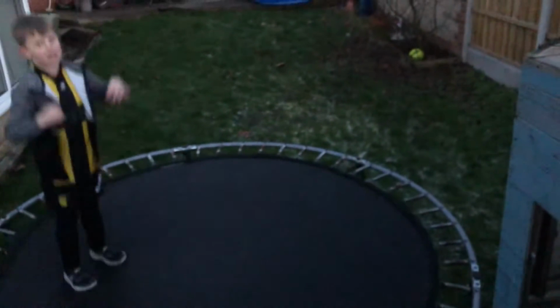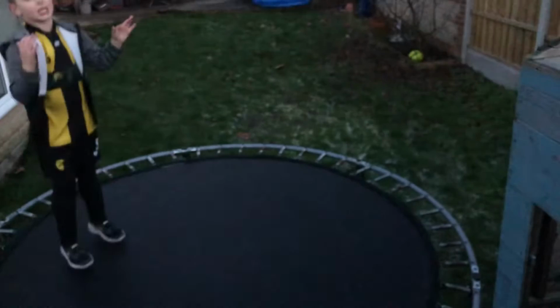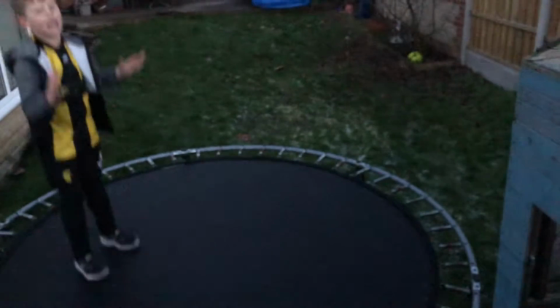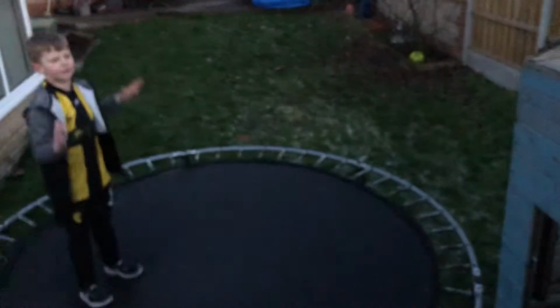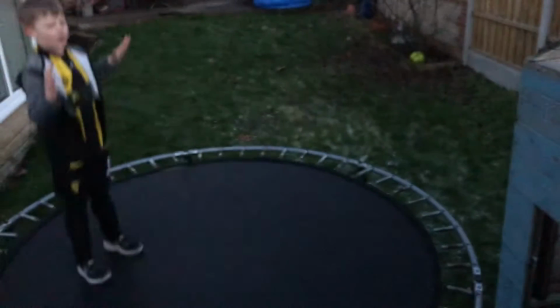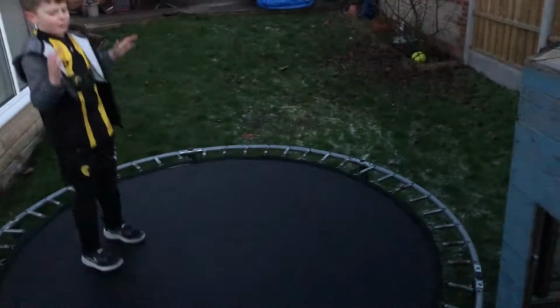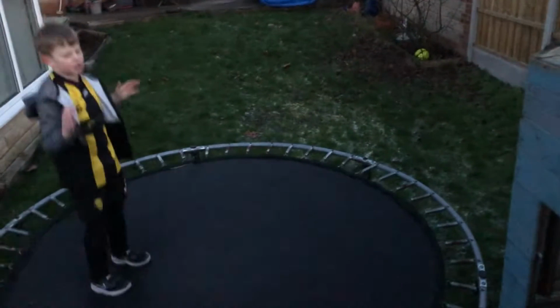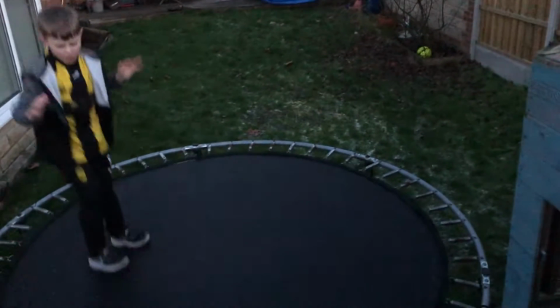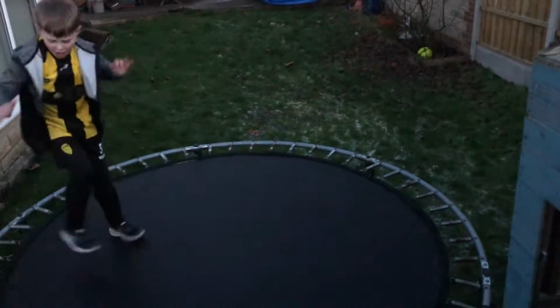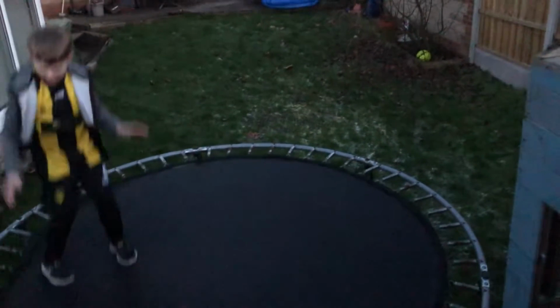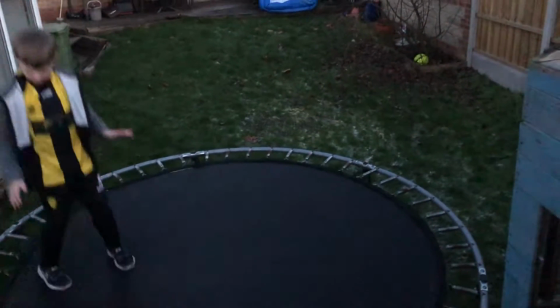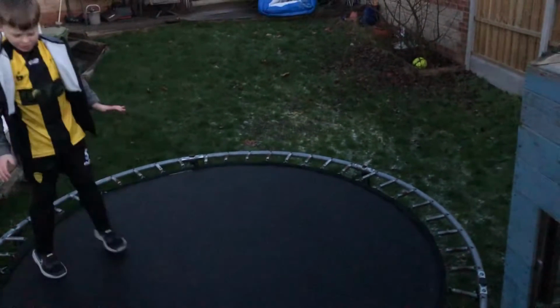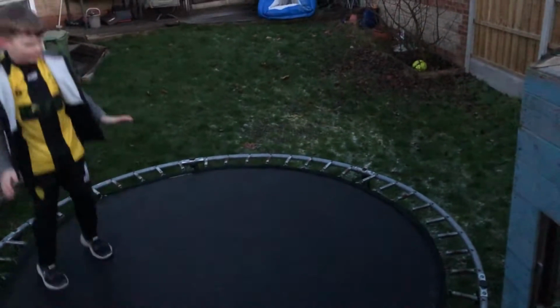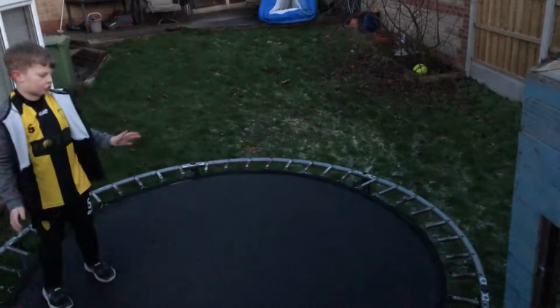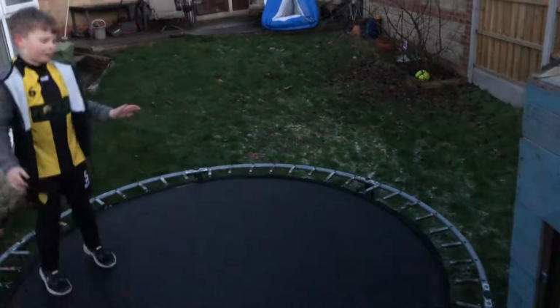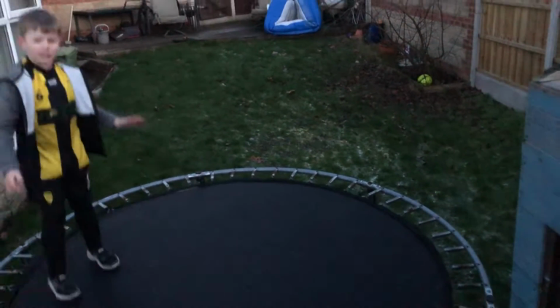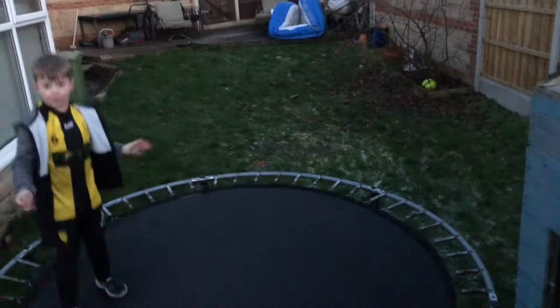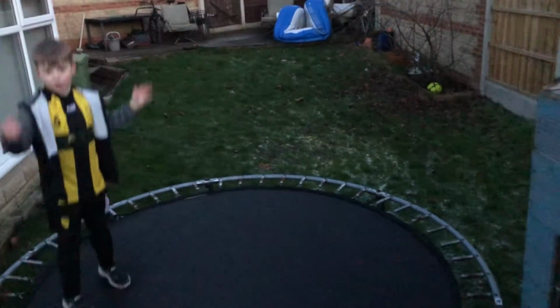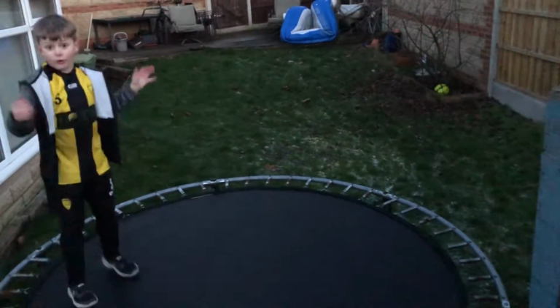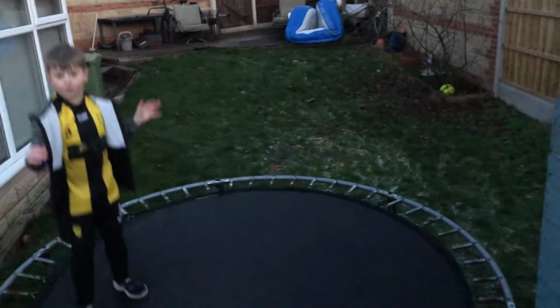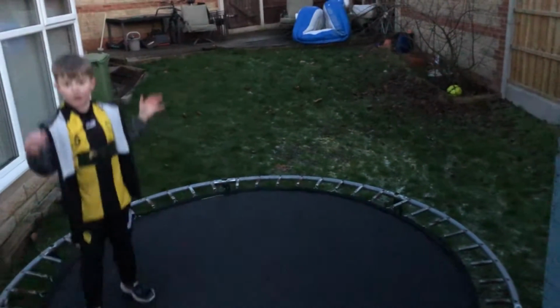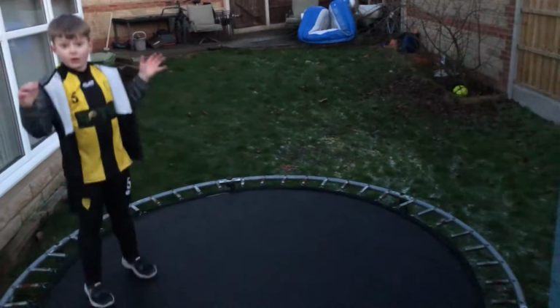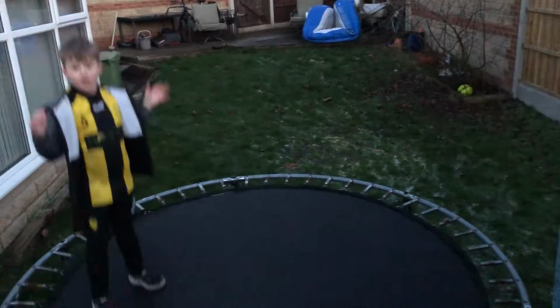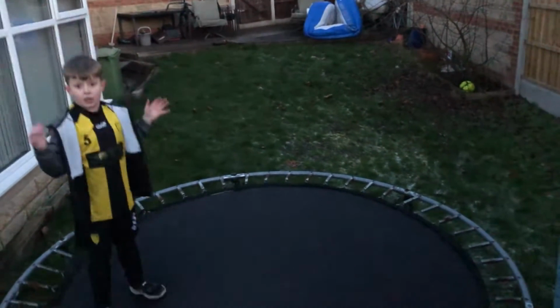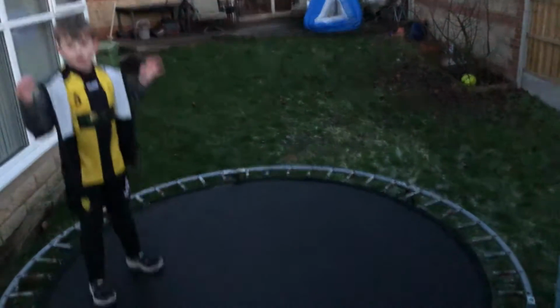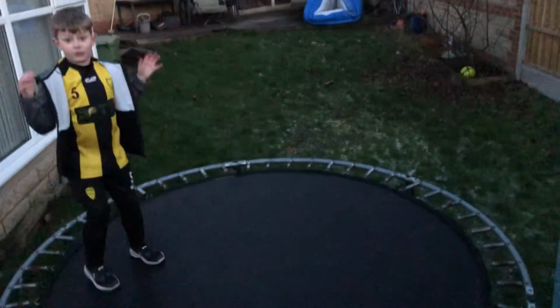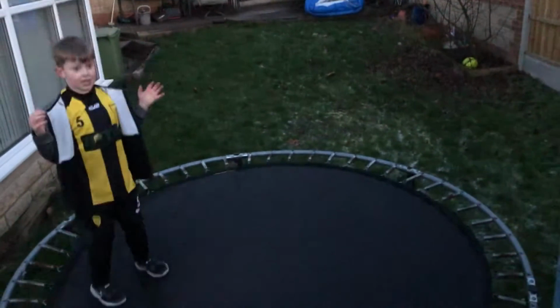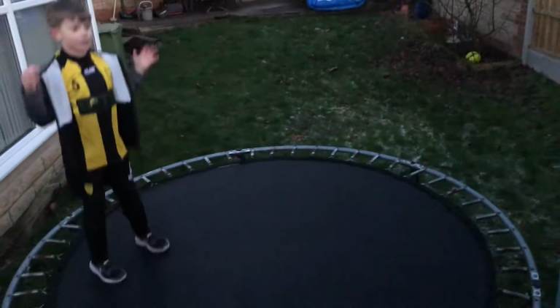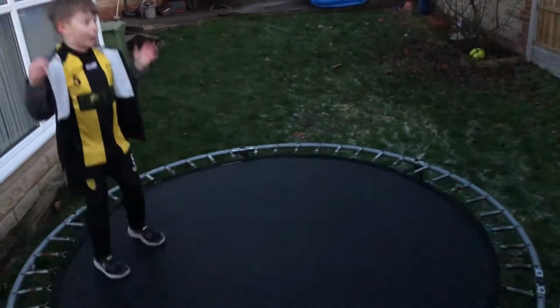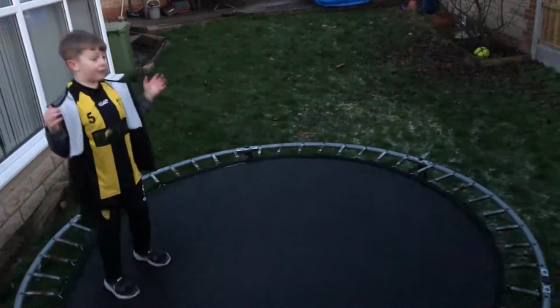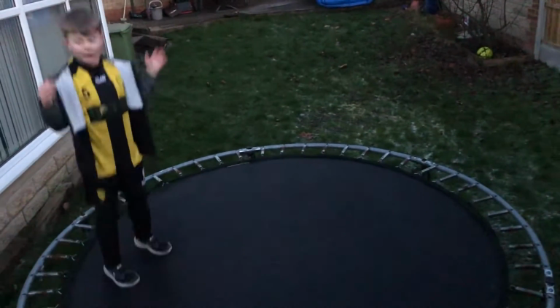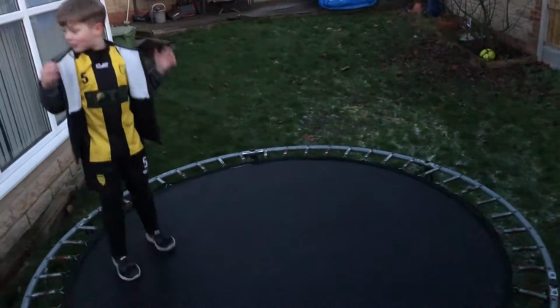I can do a lot of back side flips, but I don't think the trampoline's big enough for back flips.